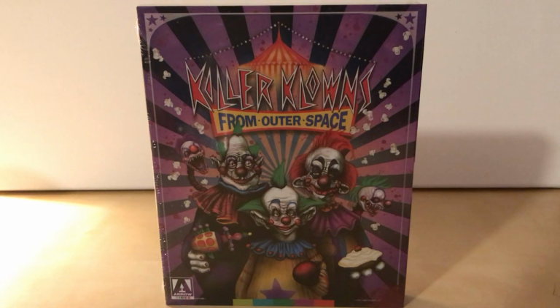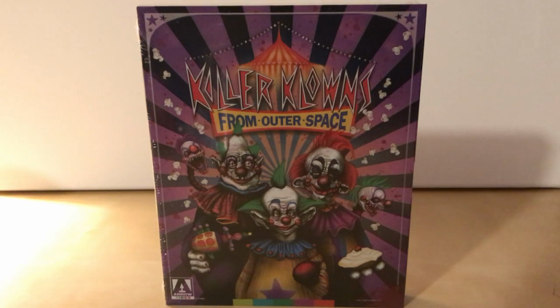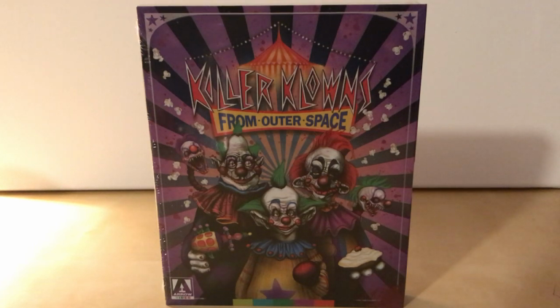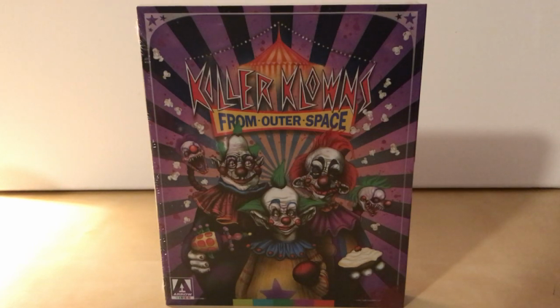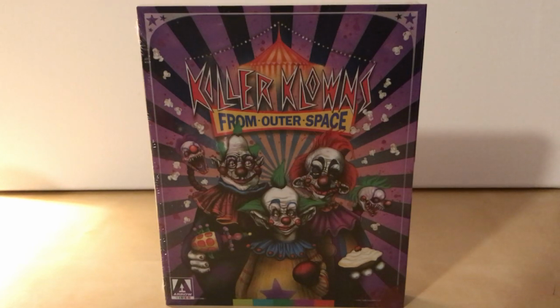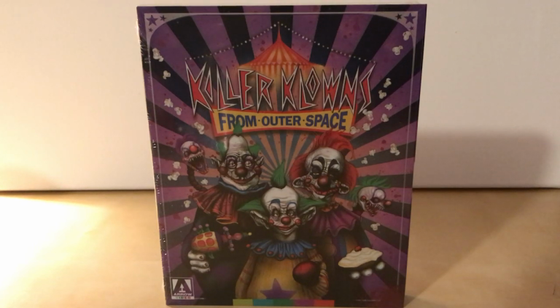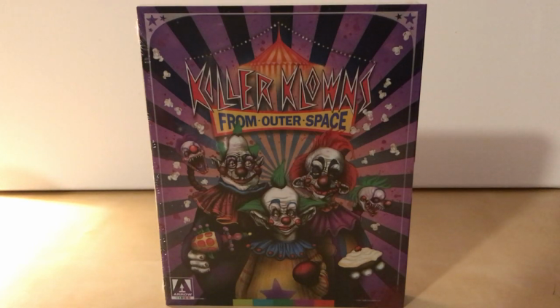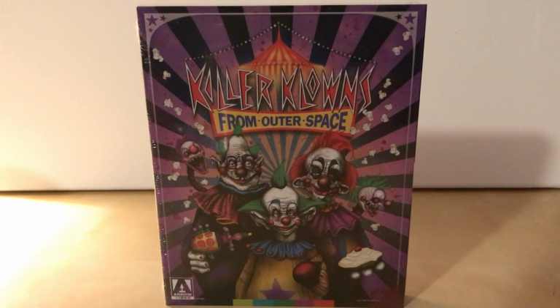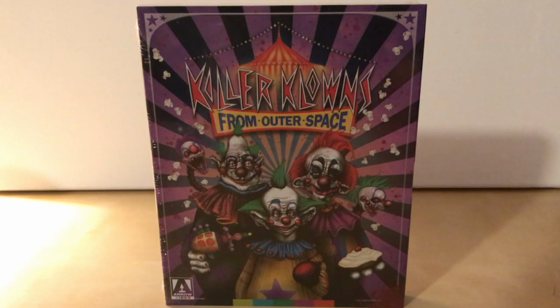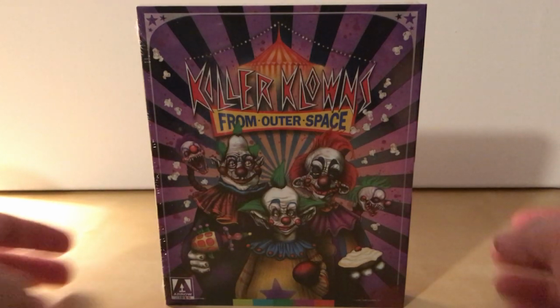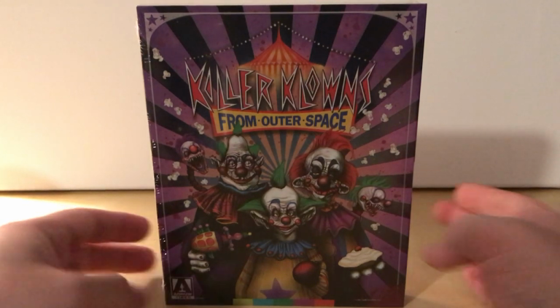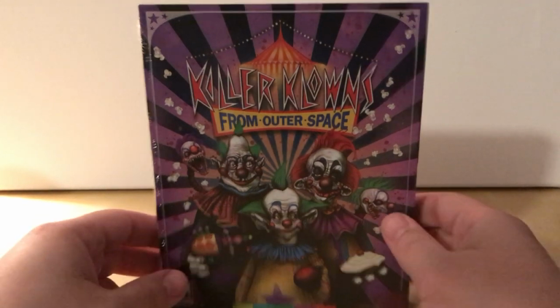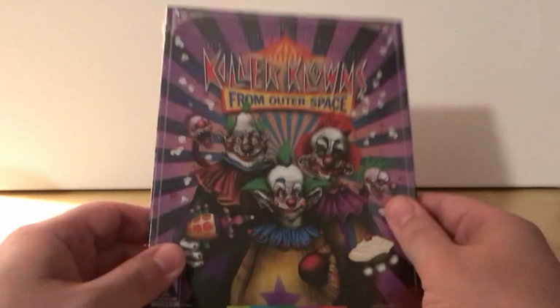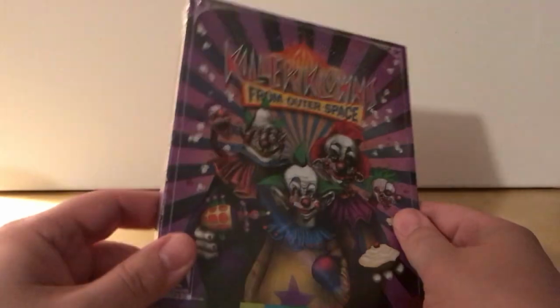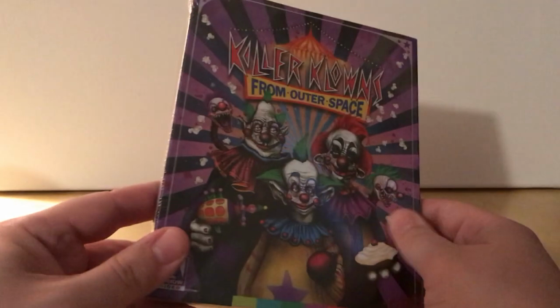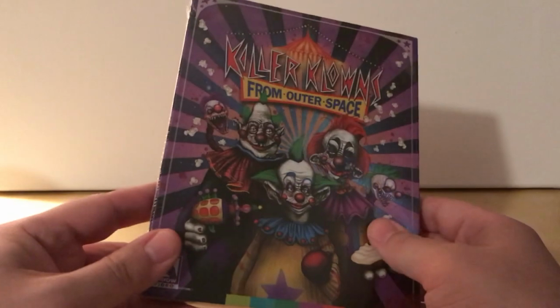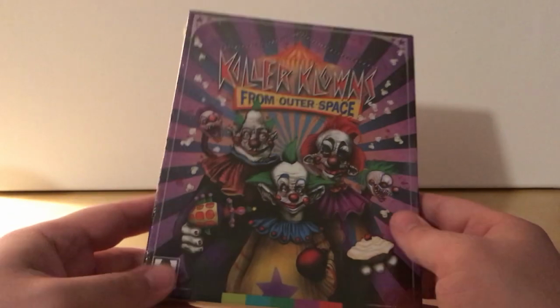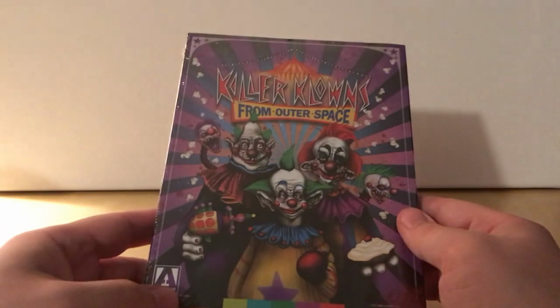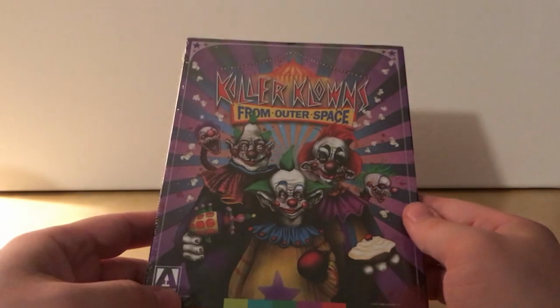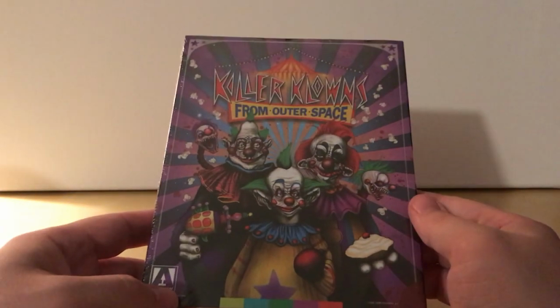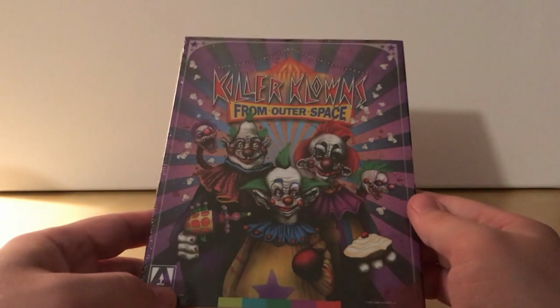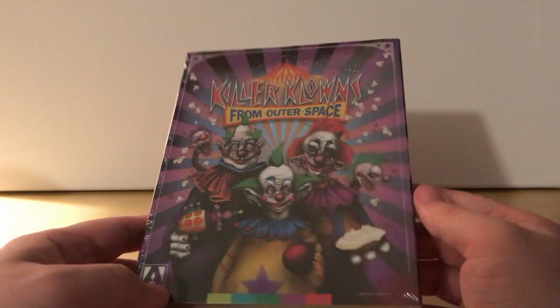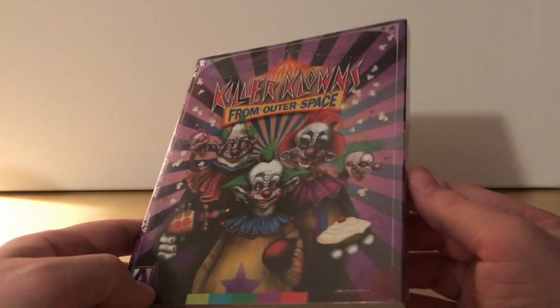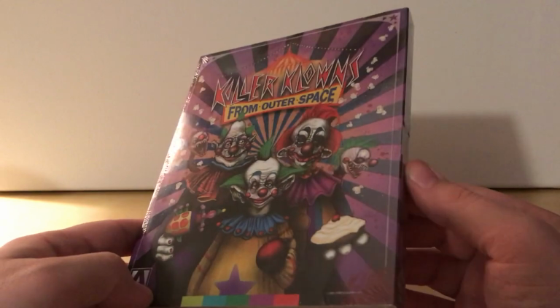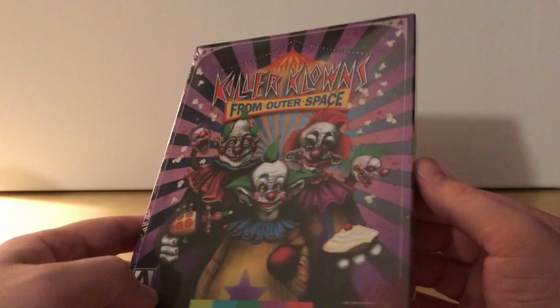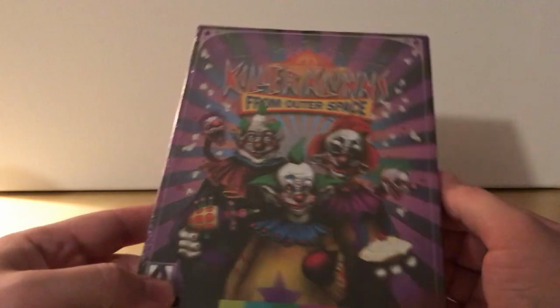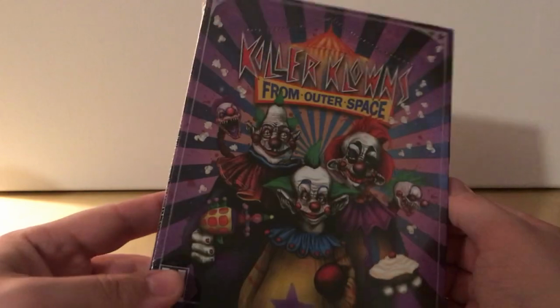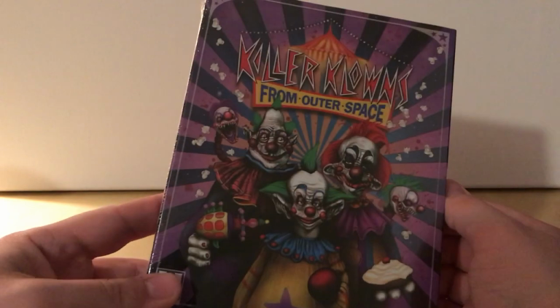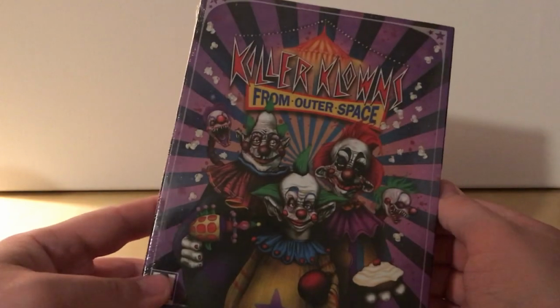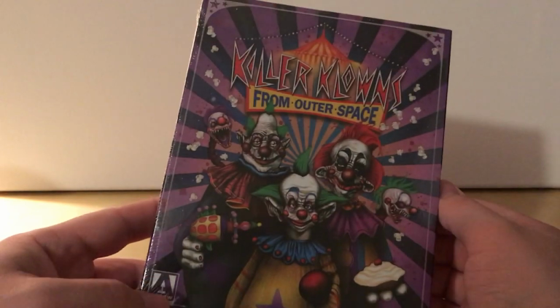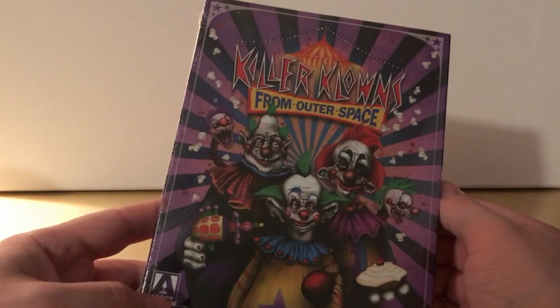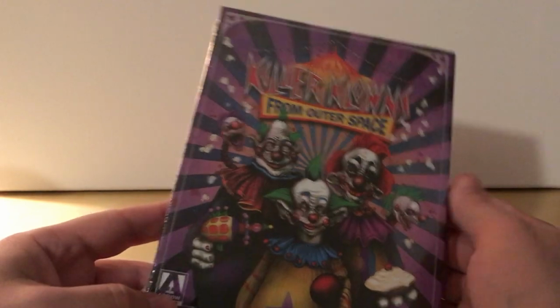Hey, what's up guys? I have got another Arrow video unboxing here for you. It's been a while since I got something from Arrow.